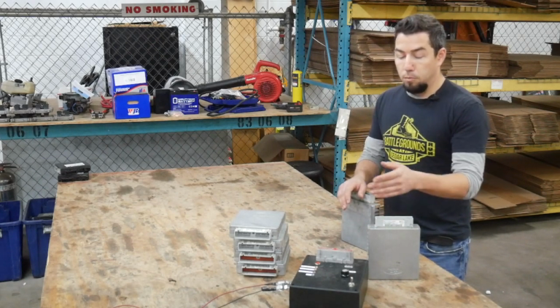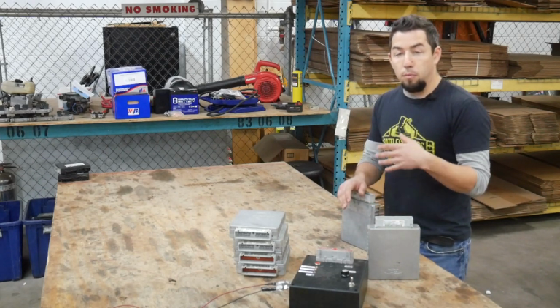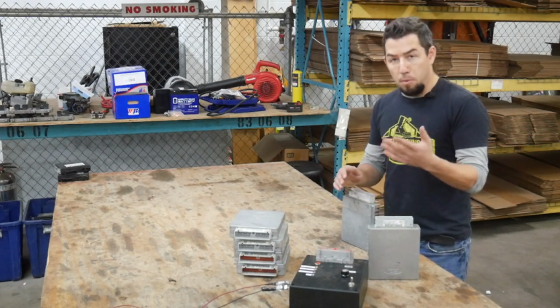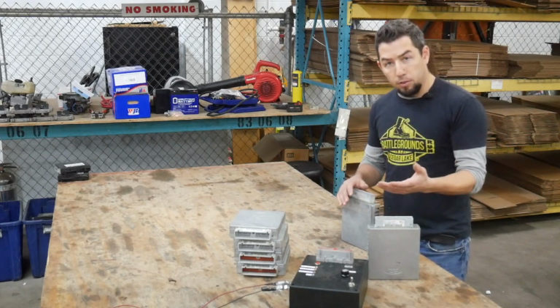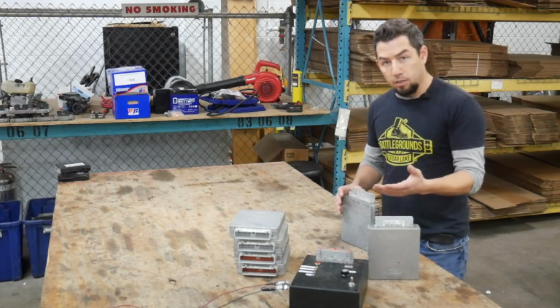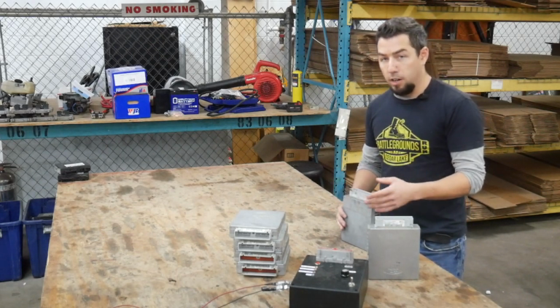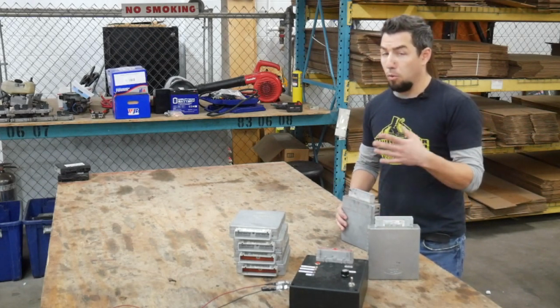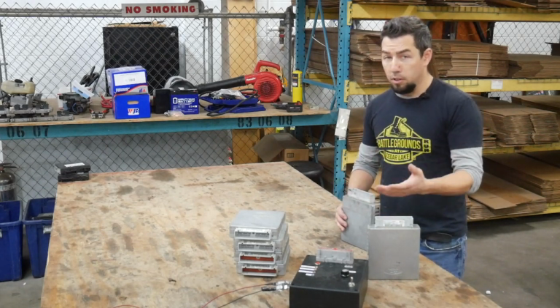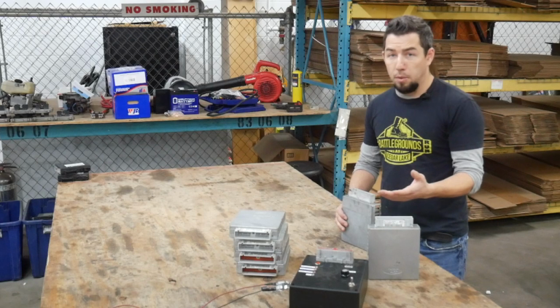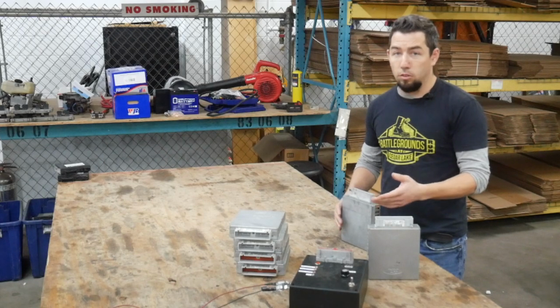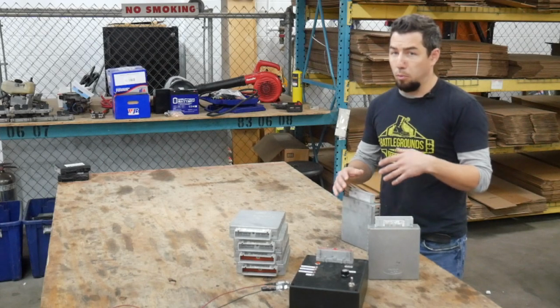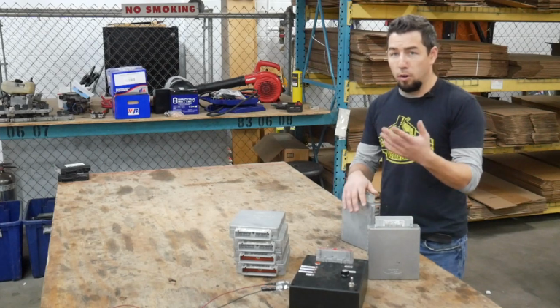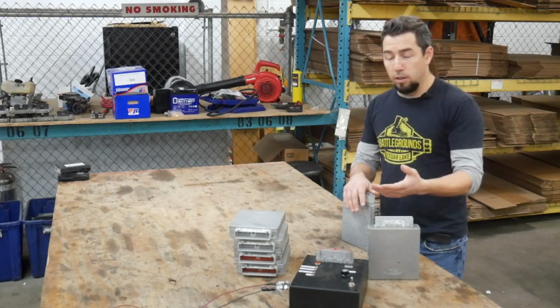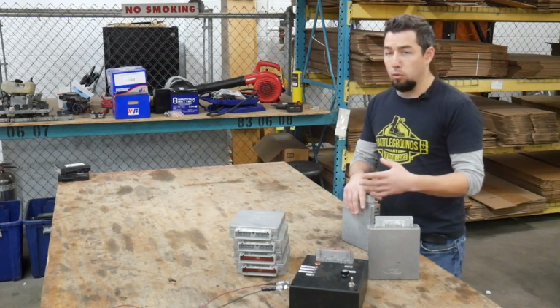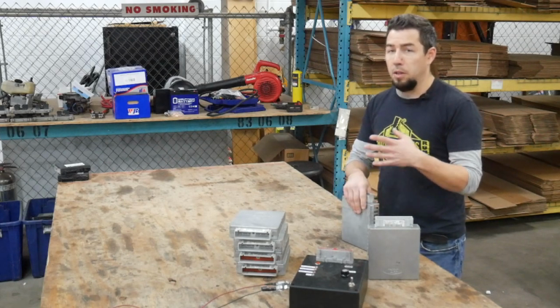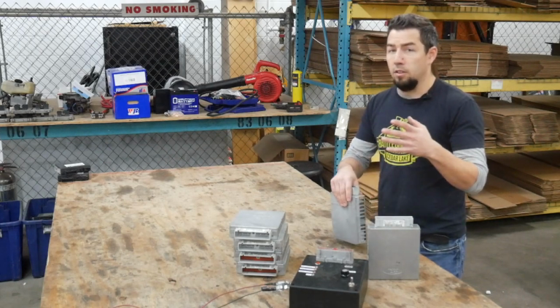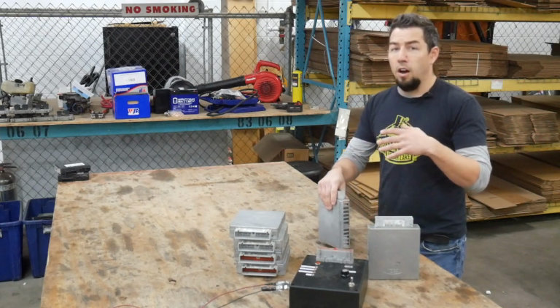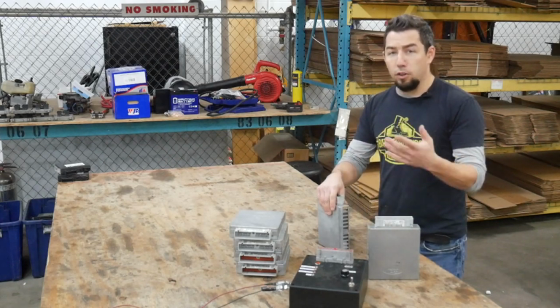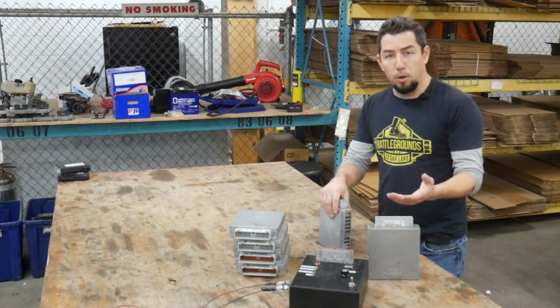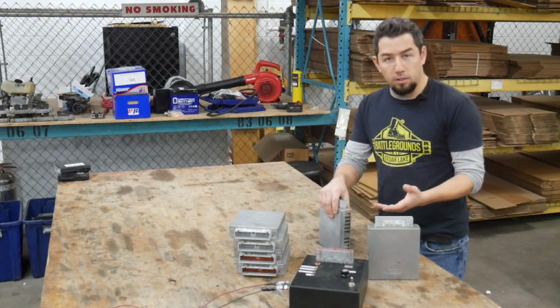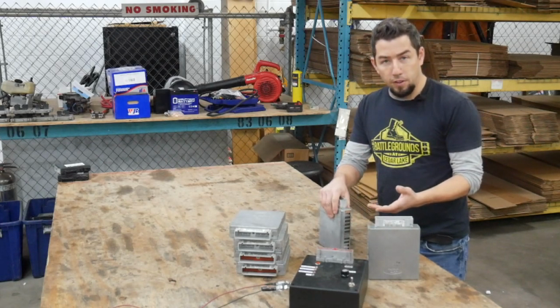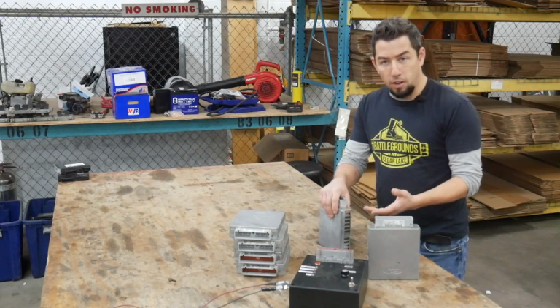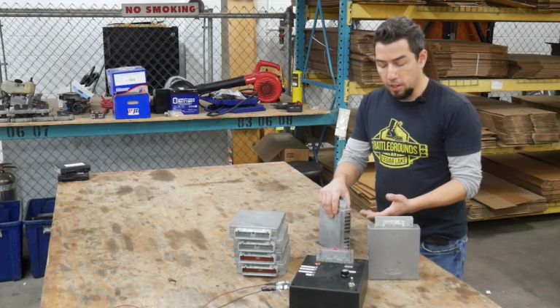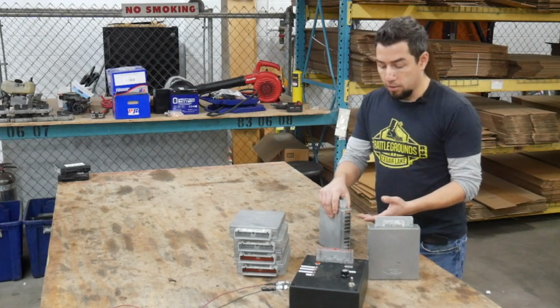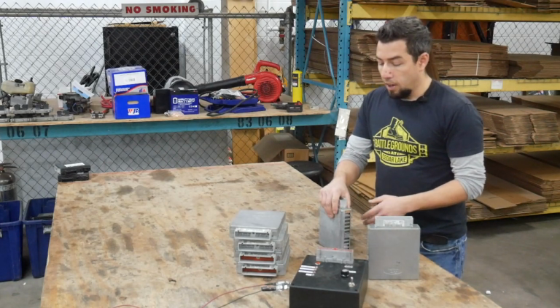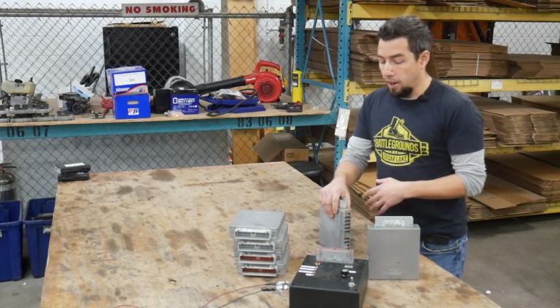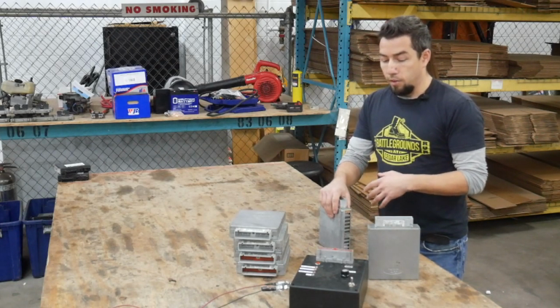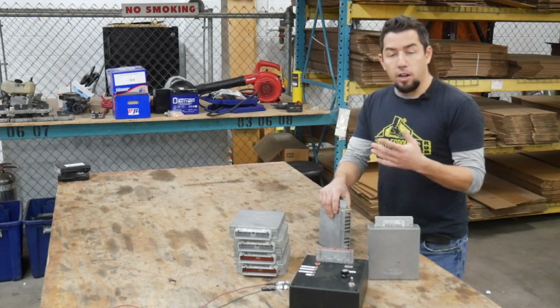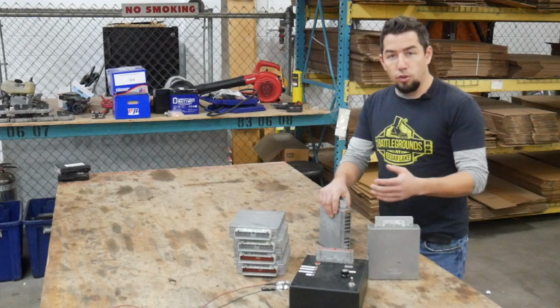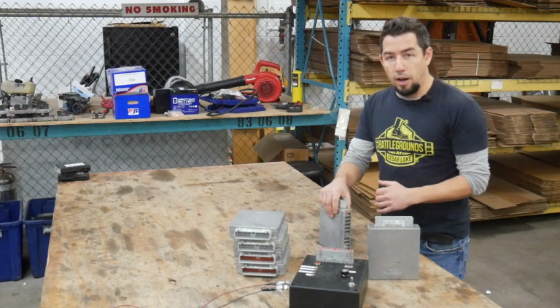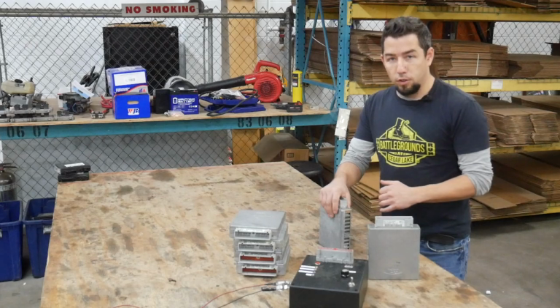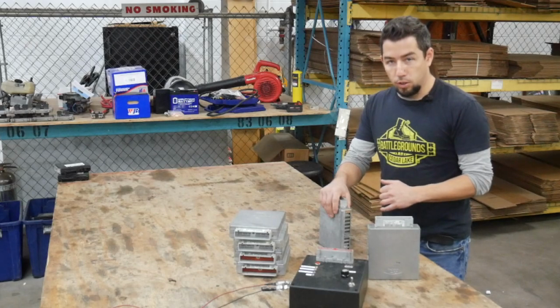We rebuild these in-house. We replace capacitors, repair traces, replace other components that fail on these. And I want to kind of show you how this works.